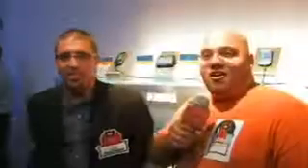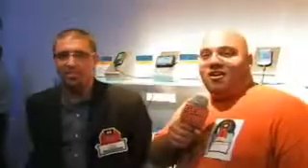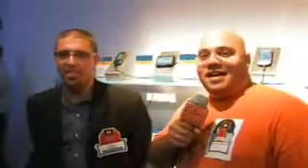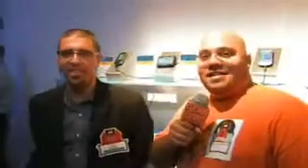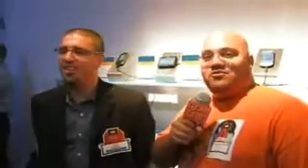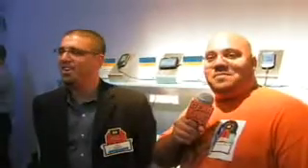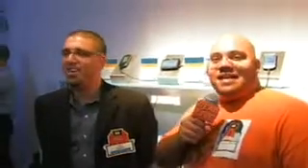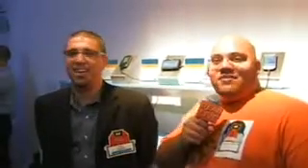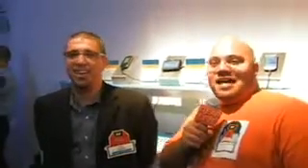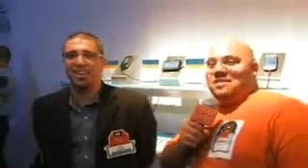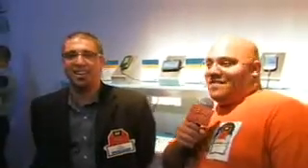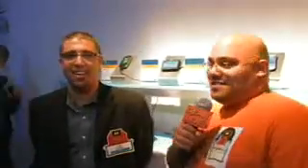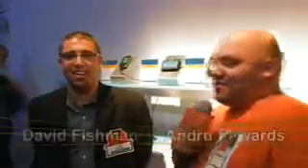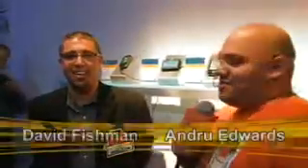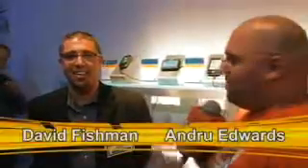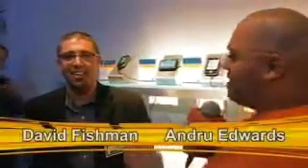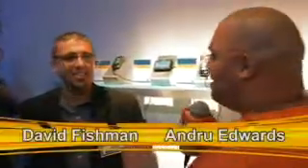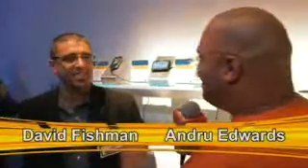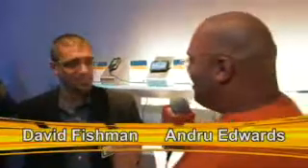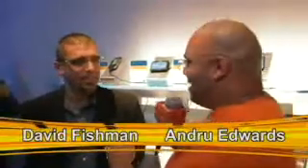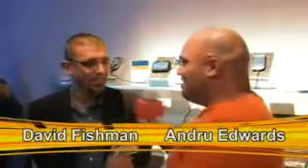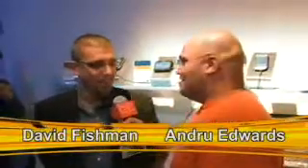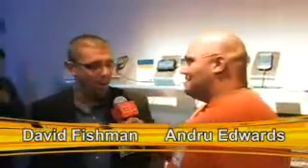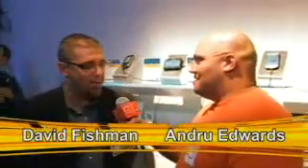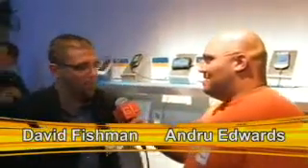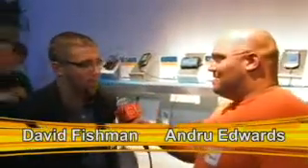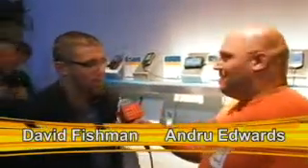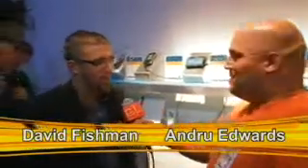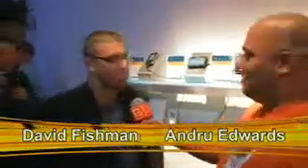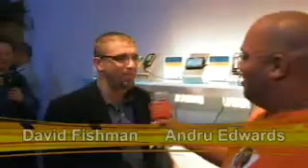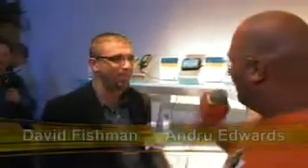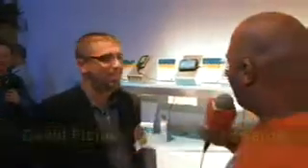All right, Andrew Edwards back here at the HP event this evening with David Fishman. How are you doing tonight? How are you, Andrew? Thanks for coming by to see us. No problem, thank you.